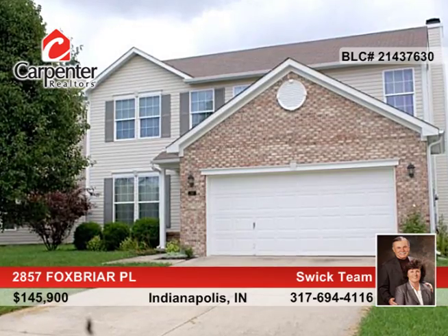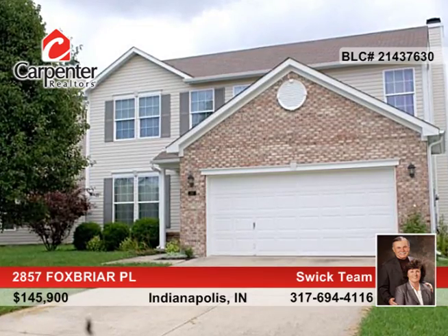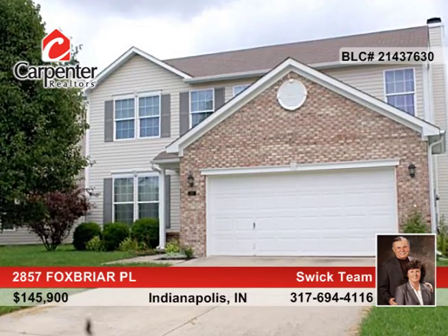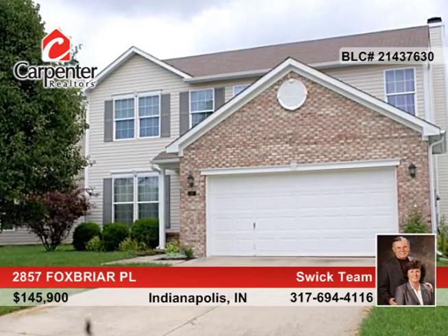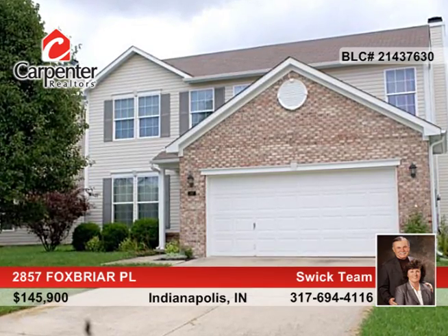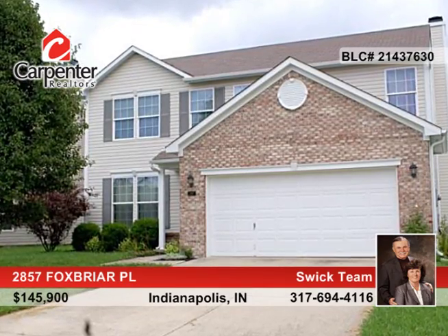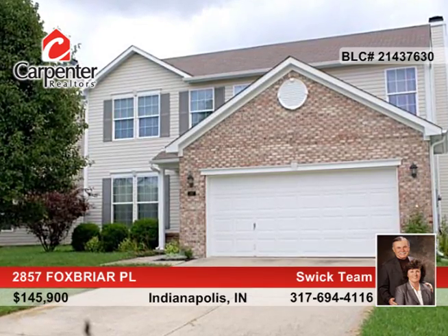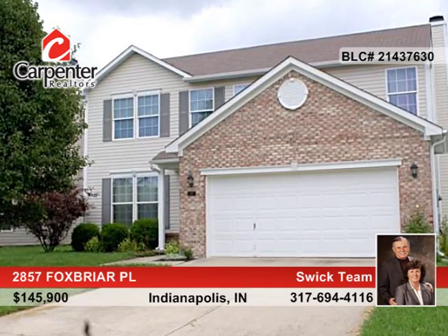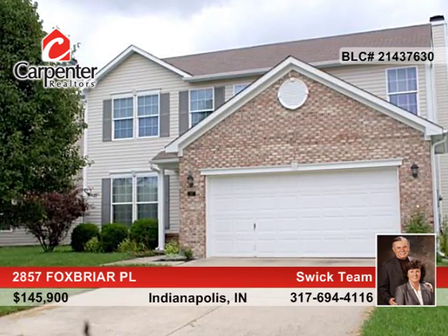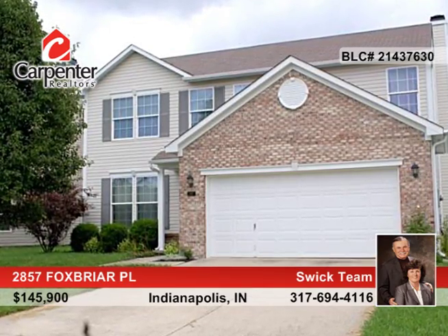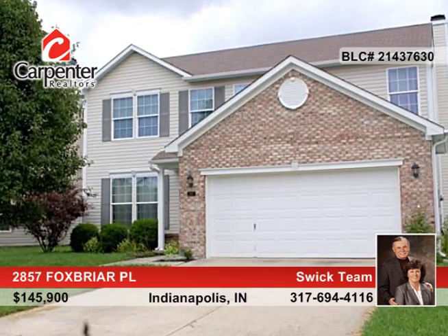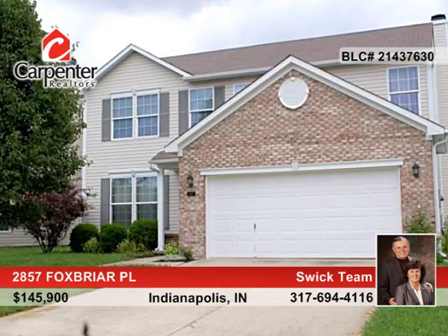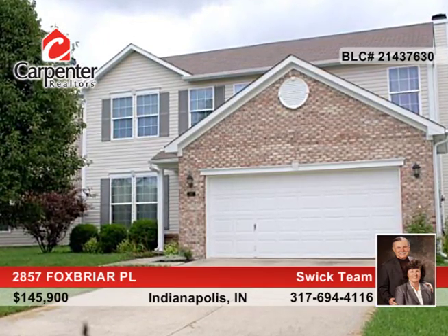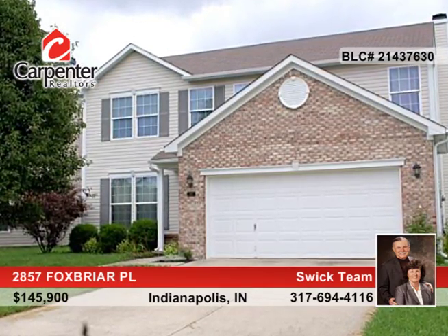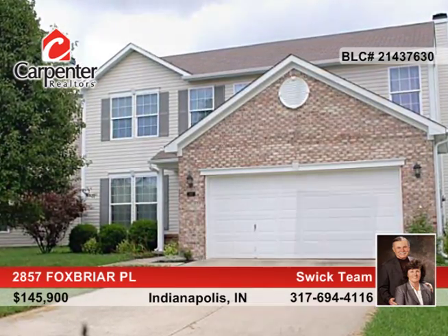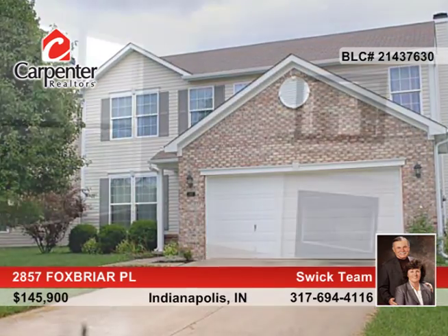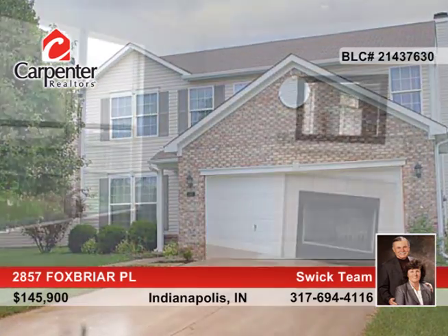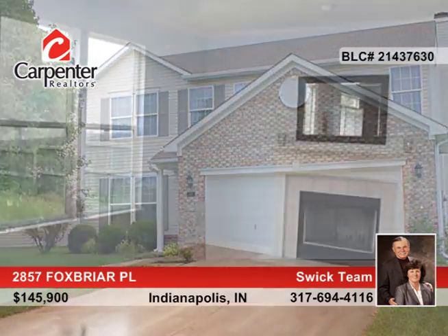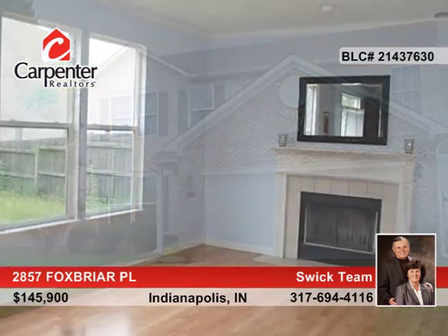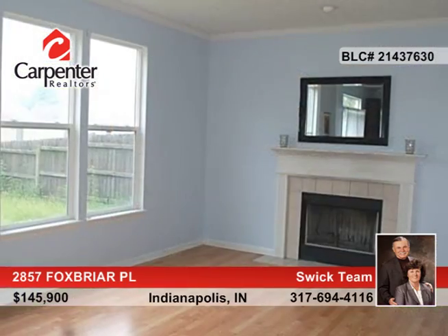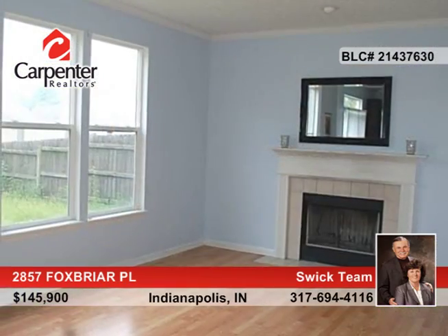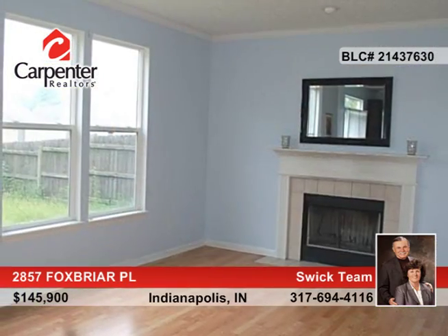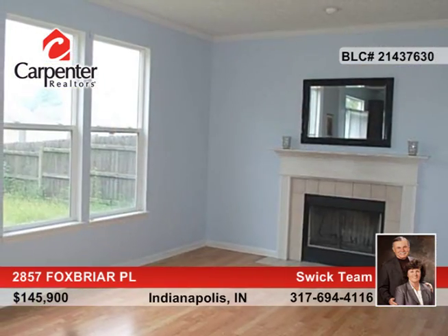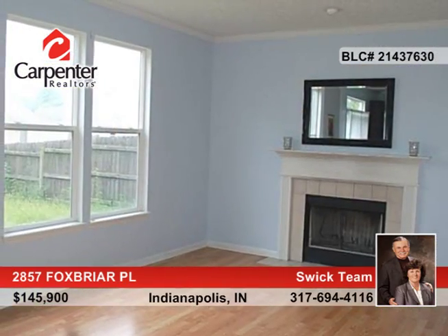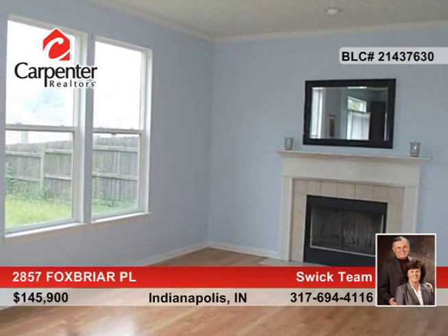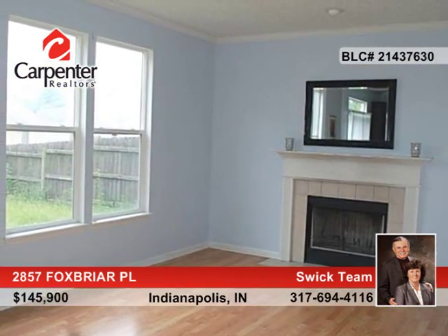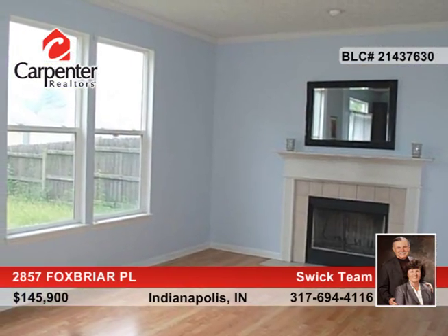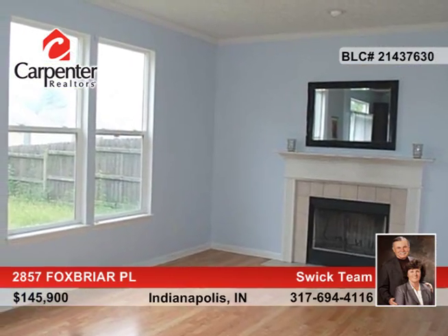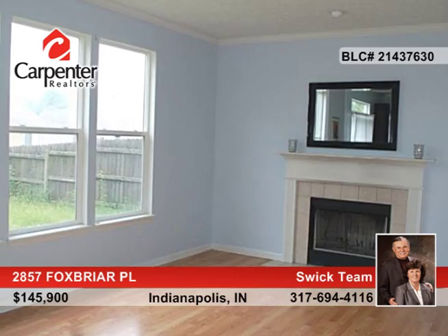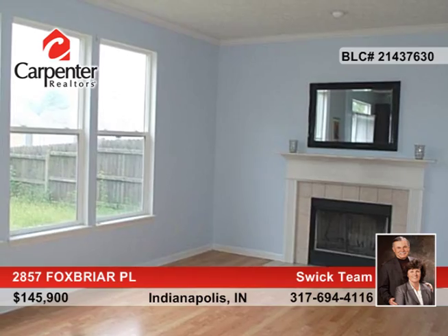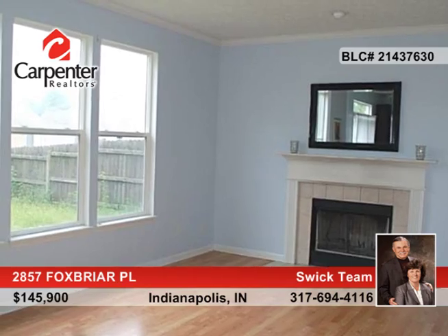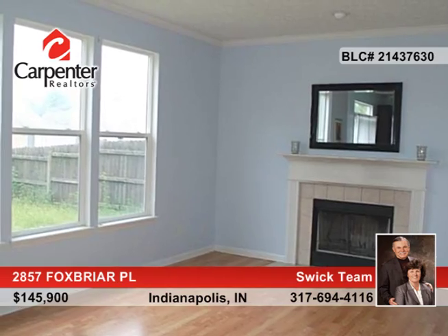What a beautiful home. Stunning curb appeal greets you and leads you to the interior beauty.